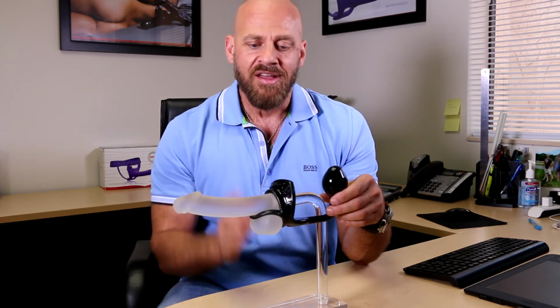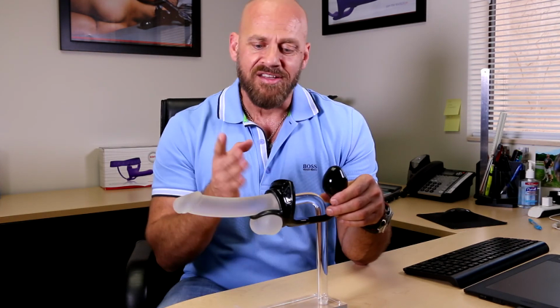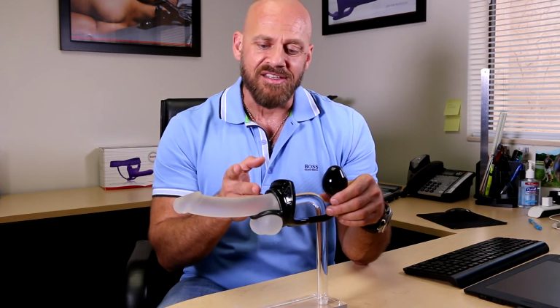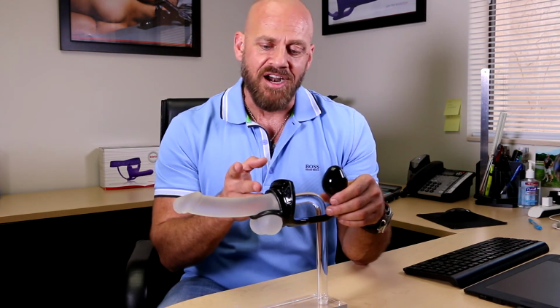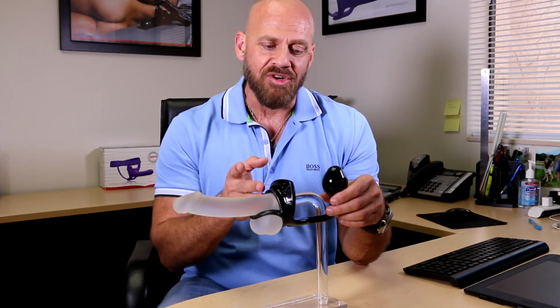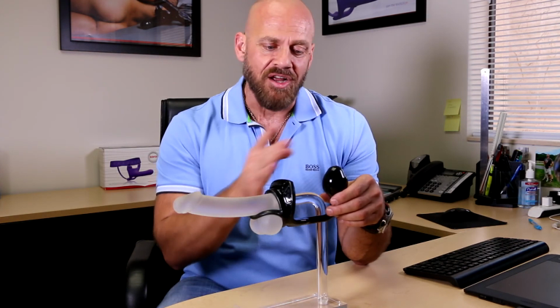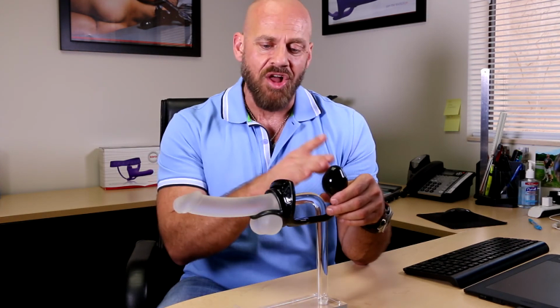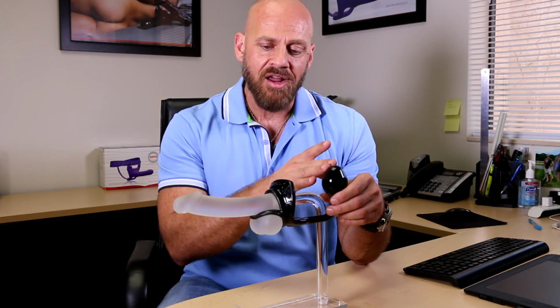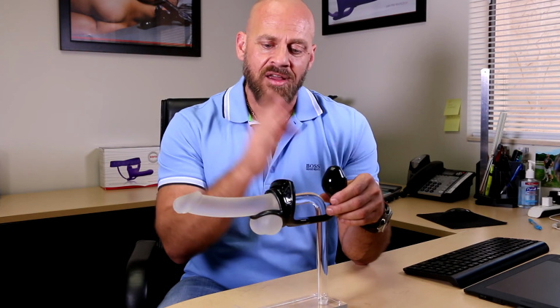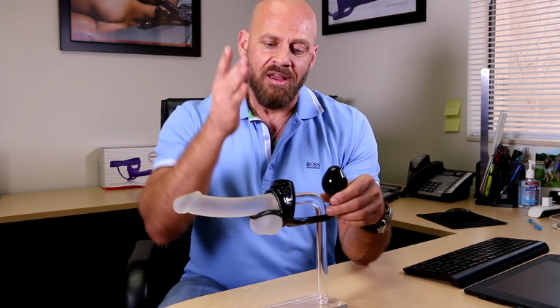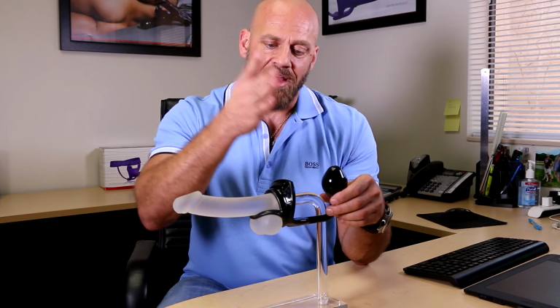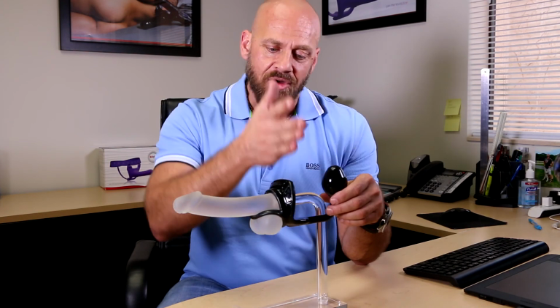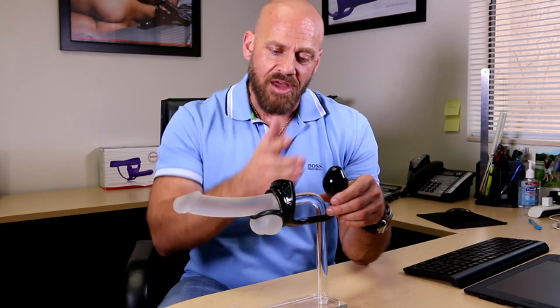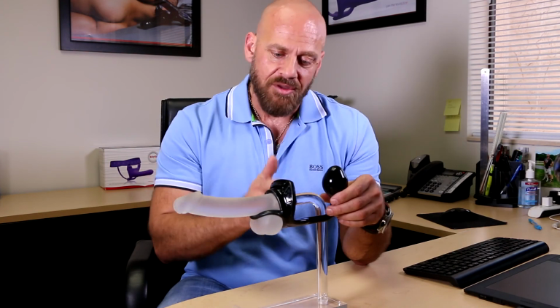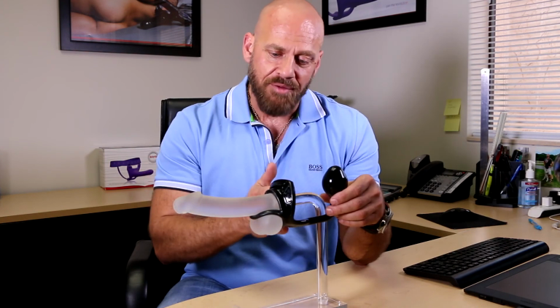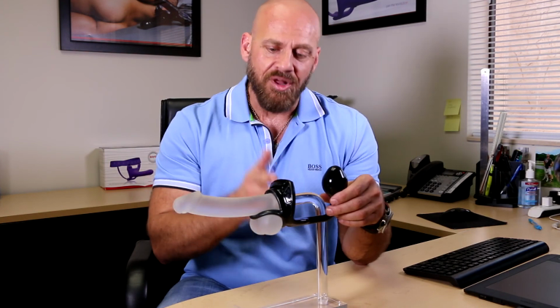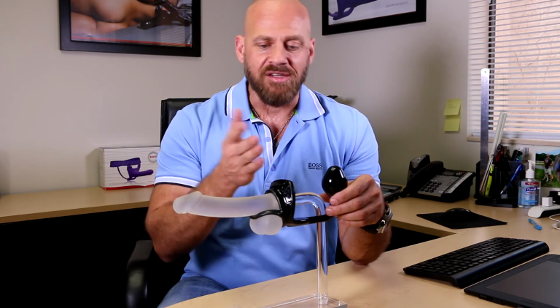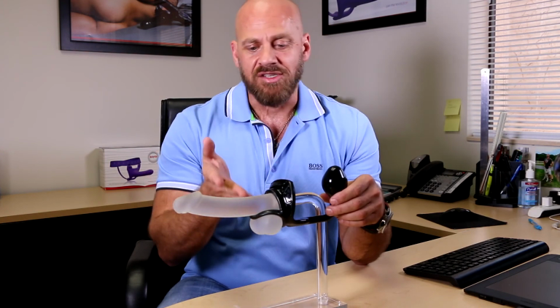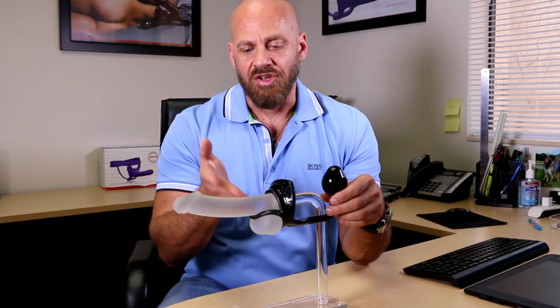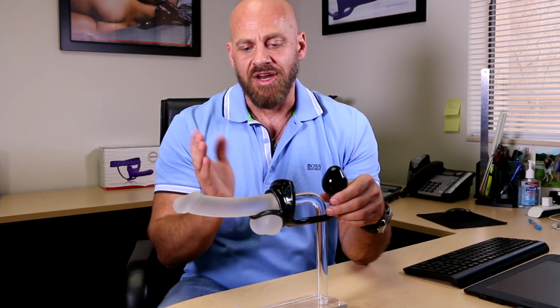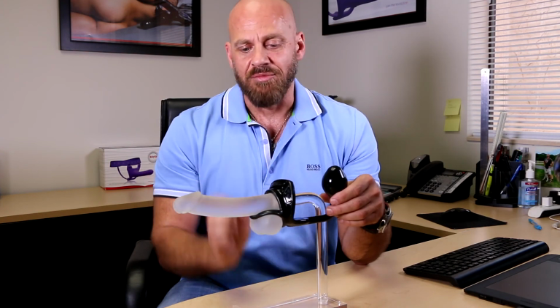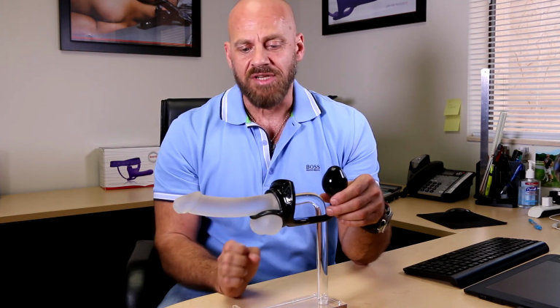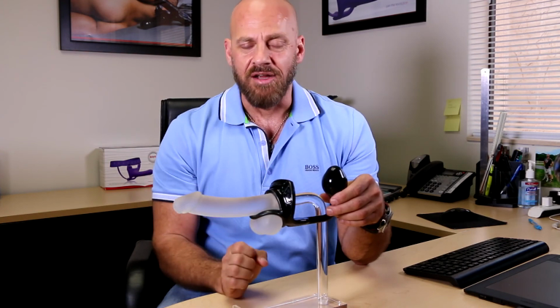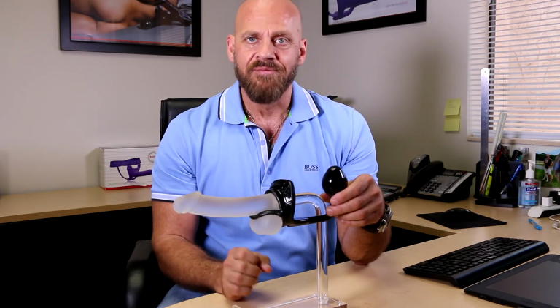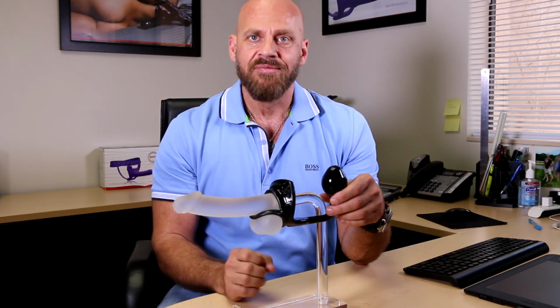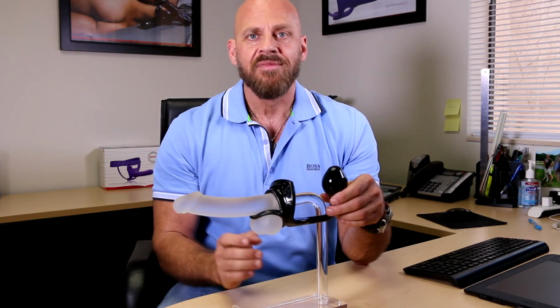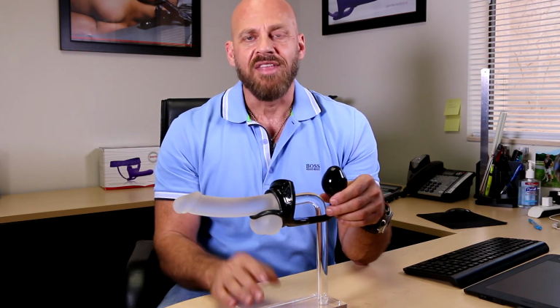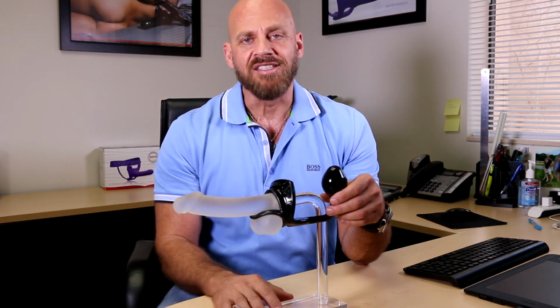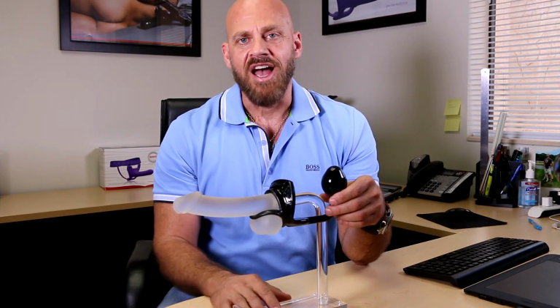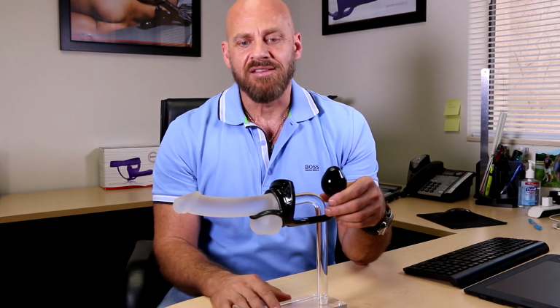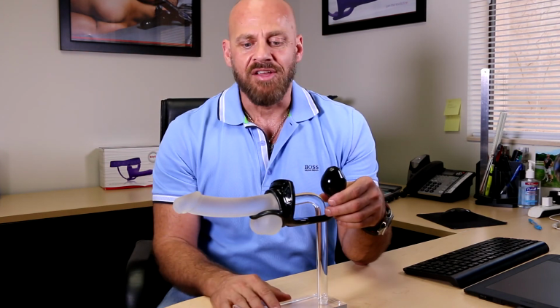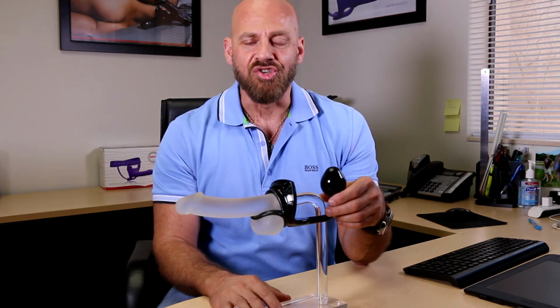This is the Armour Tug Lock, and without the butt plug it's just called the Armour Tug. Thanks guys, enjoy.